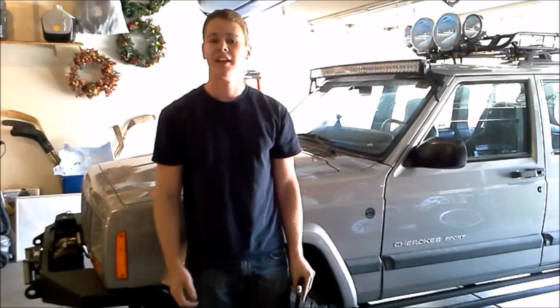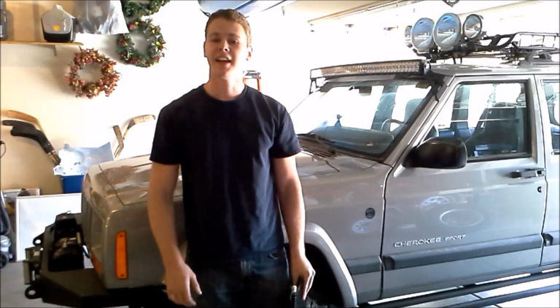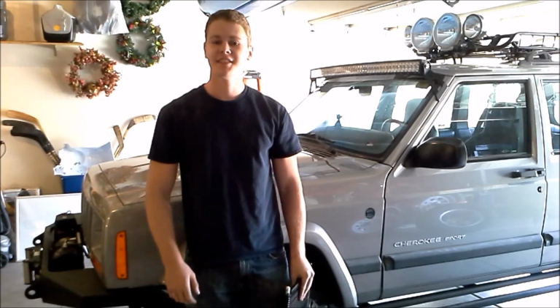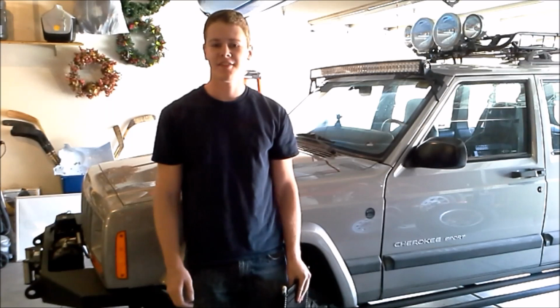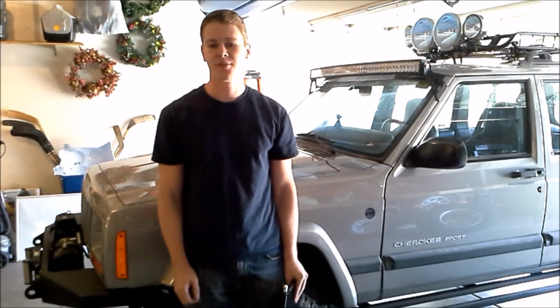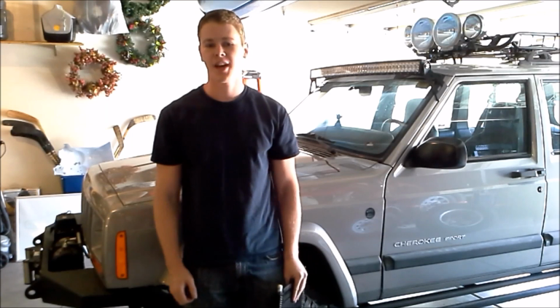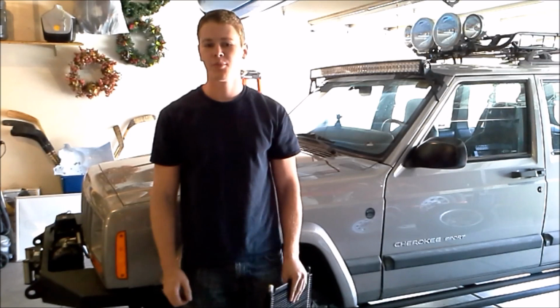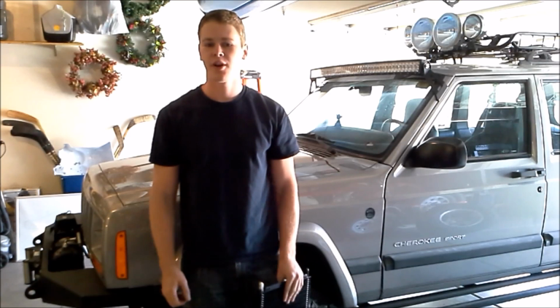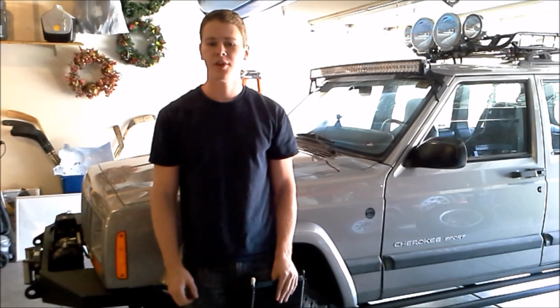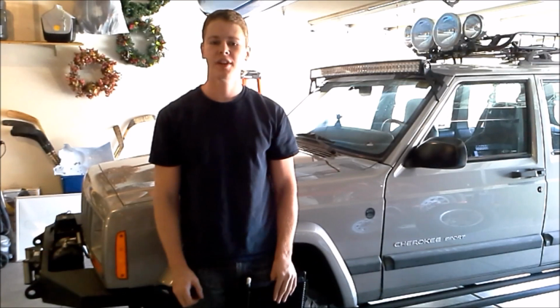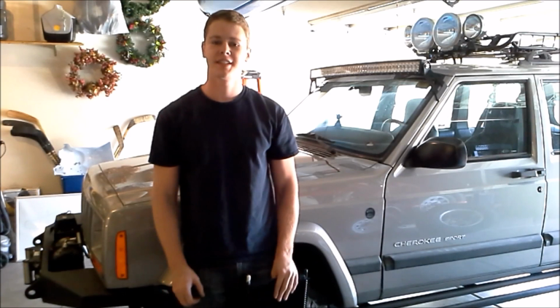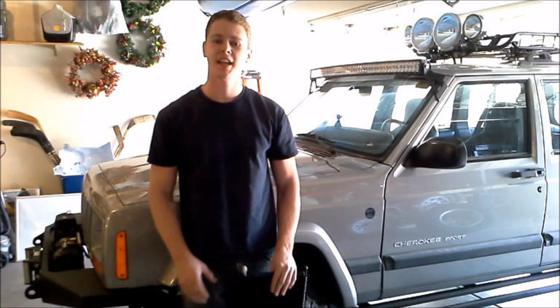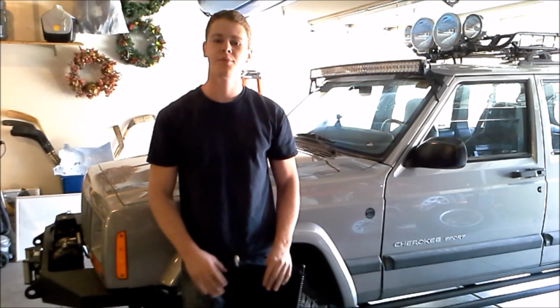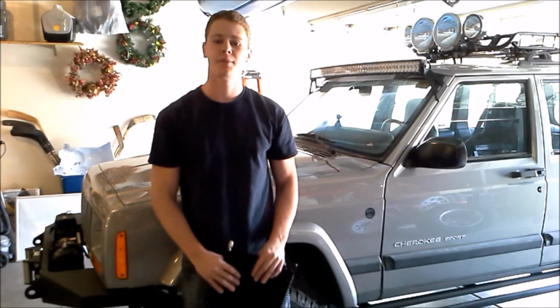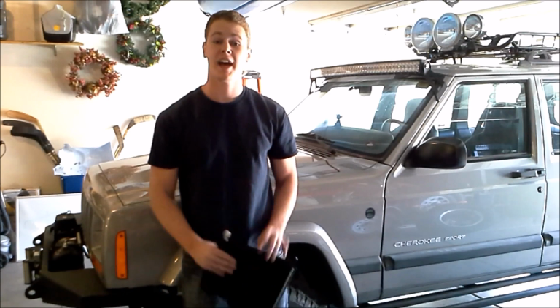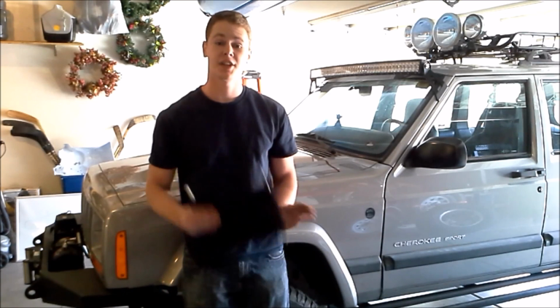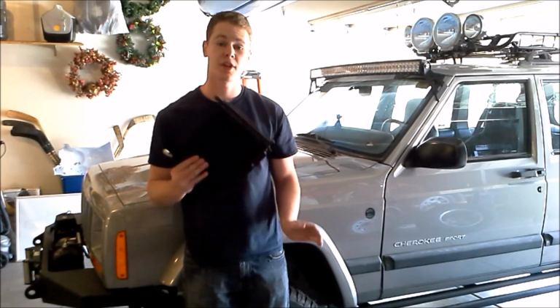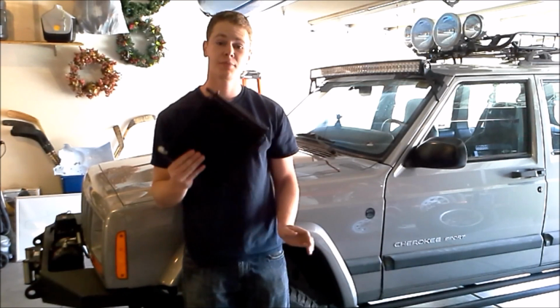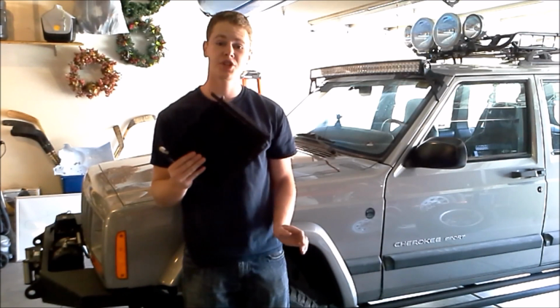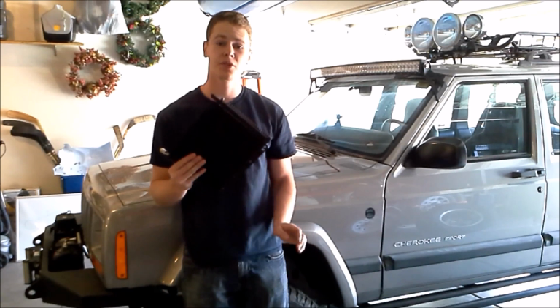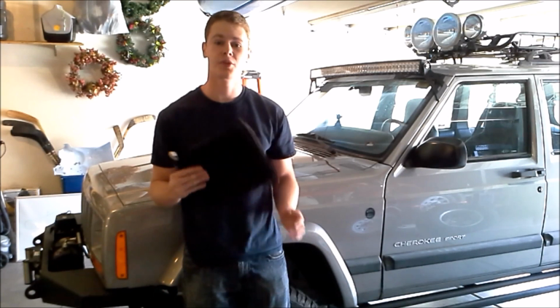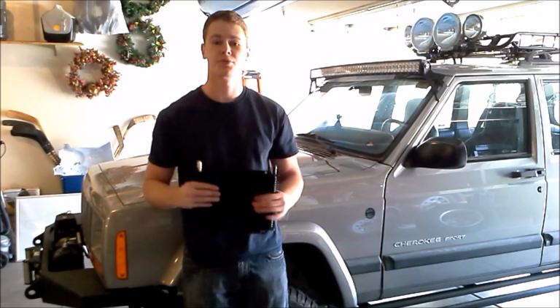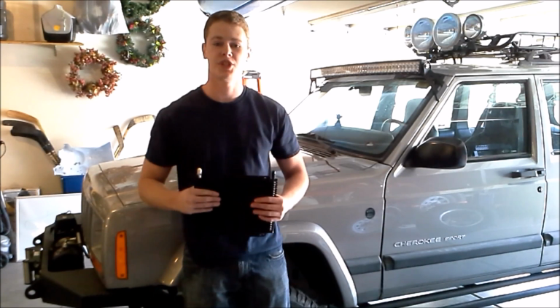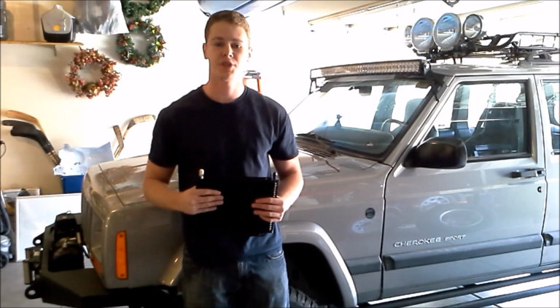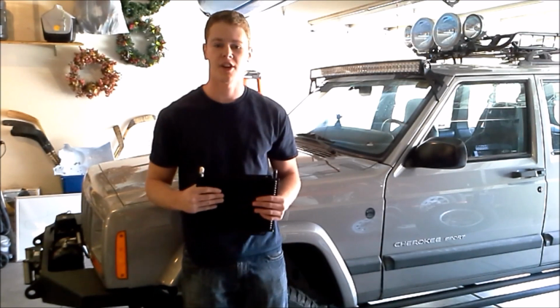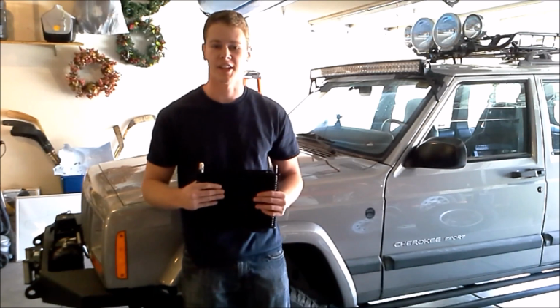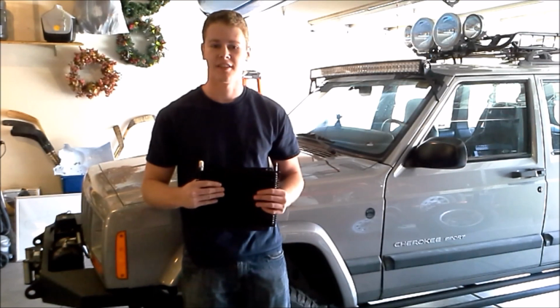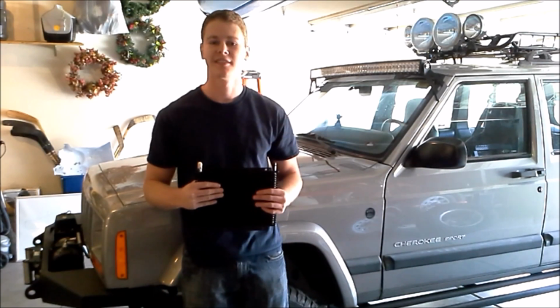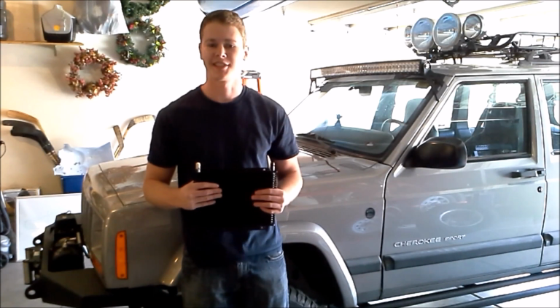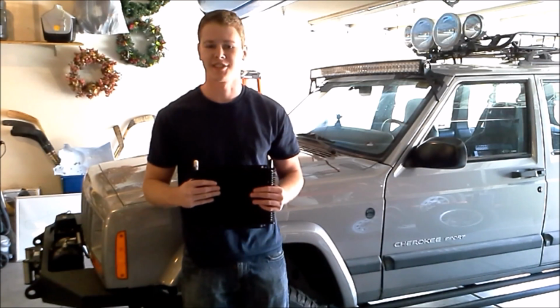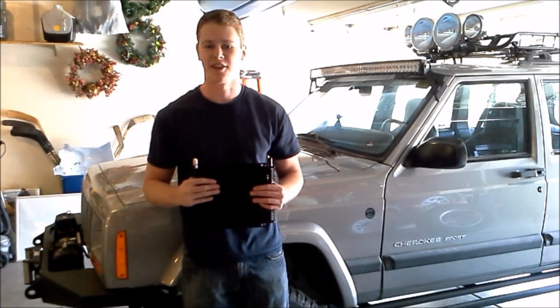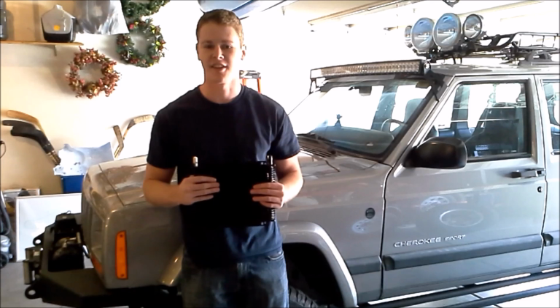Hey guys, Devin here with Adam Off-Road and today we're going to be adding a transmission cooler to a Jeep Cherokee. Let's get started.